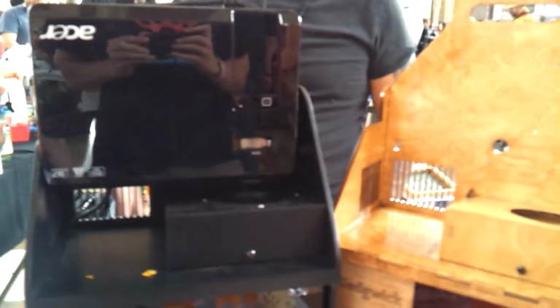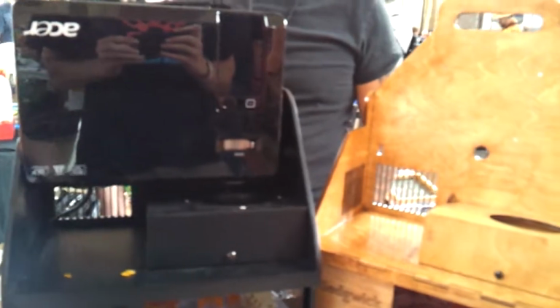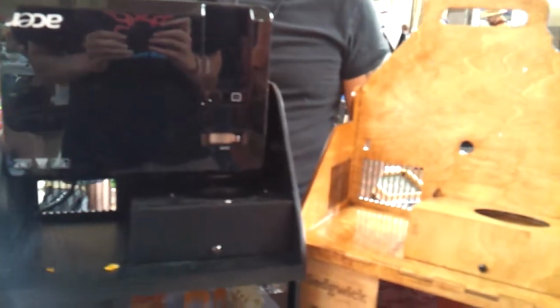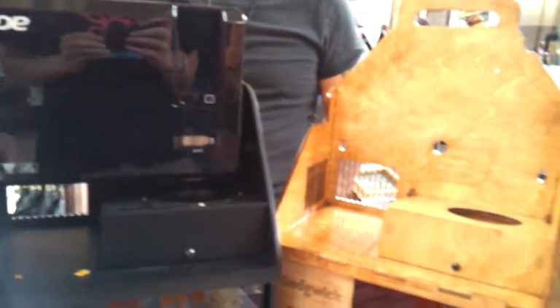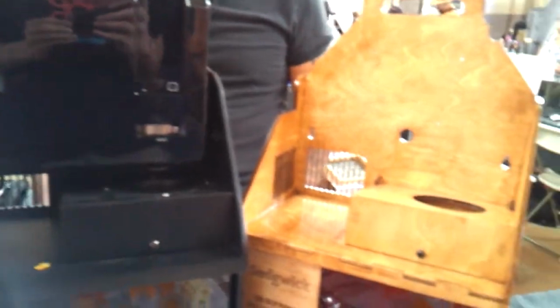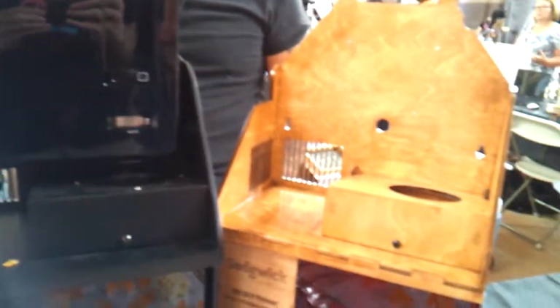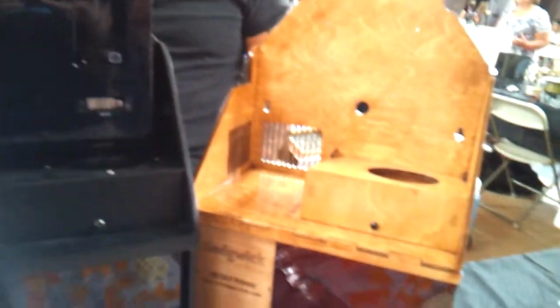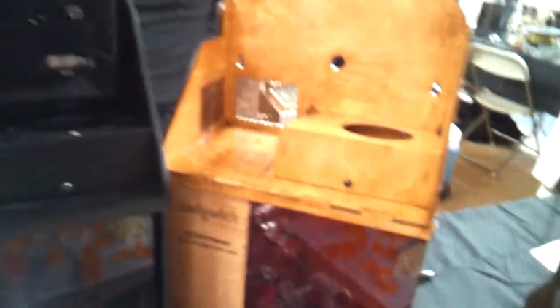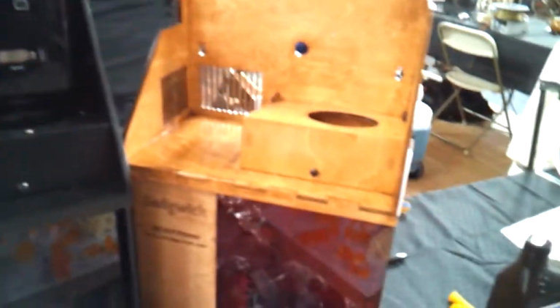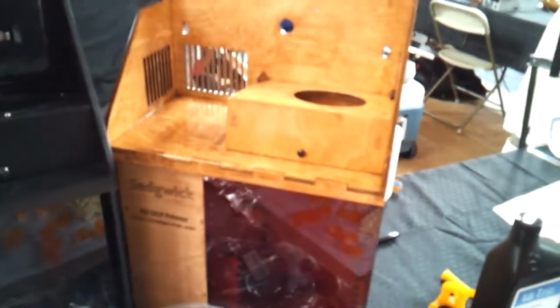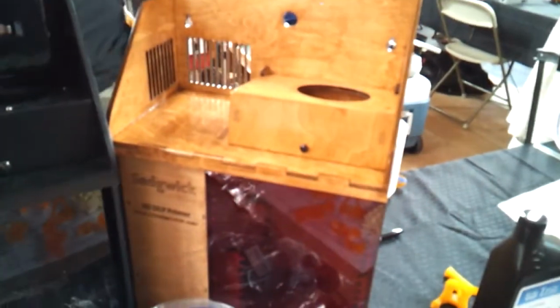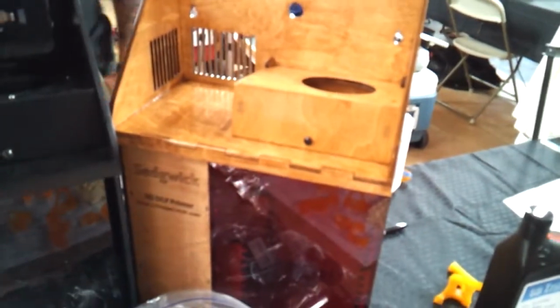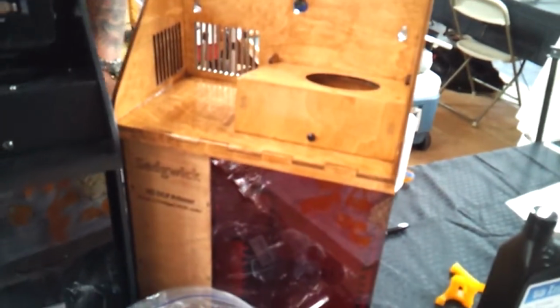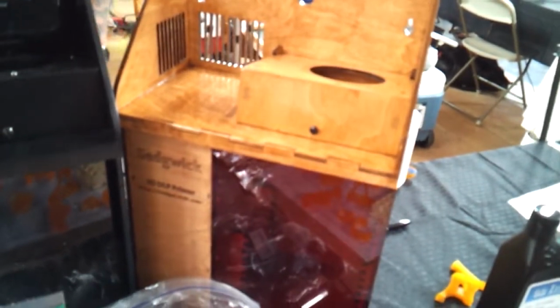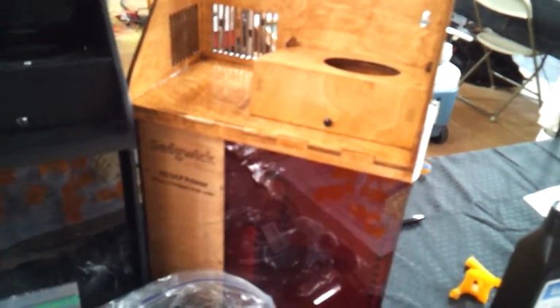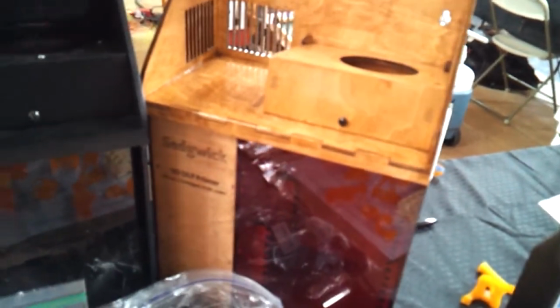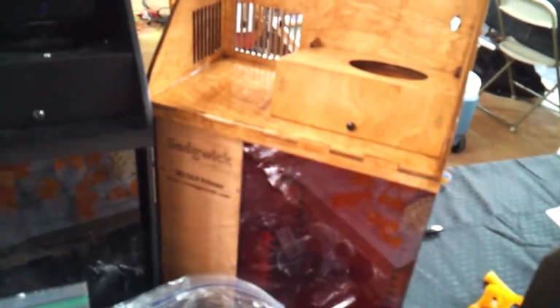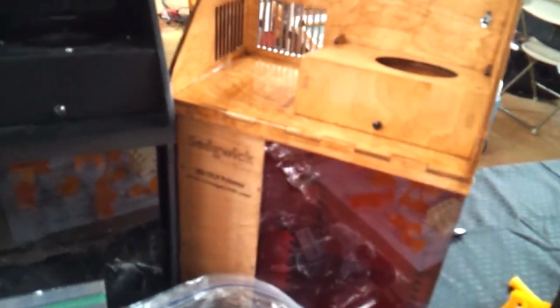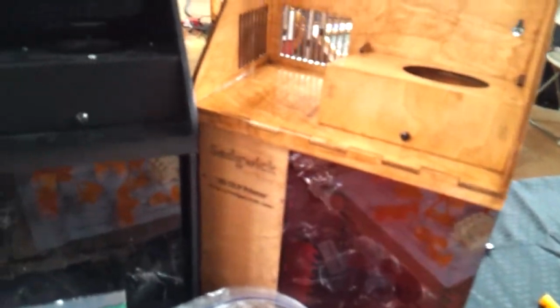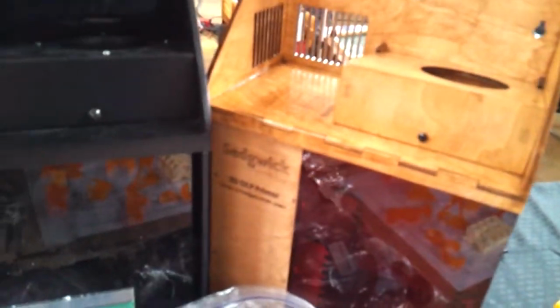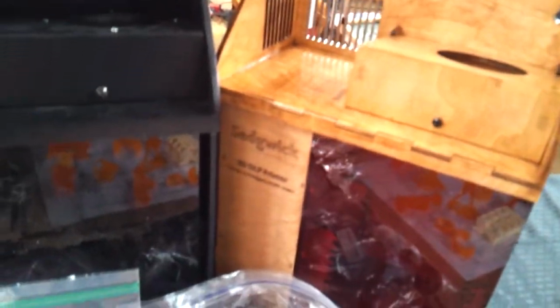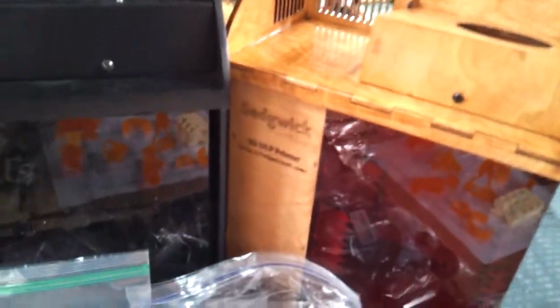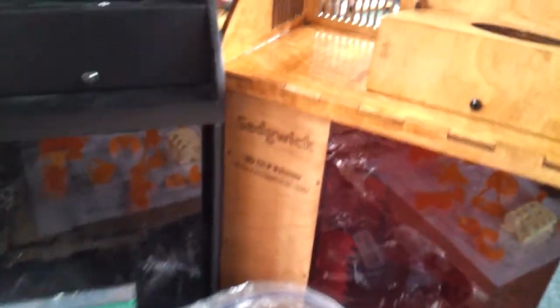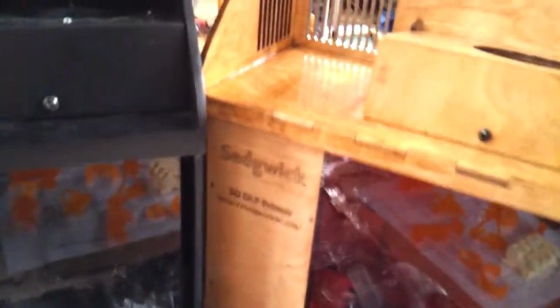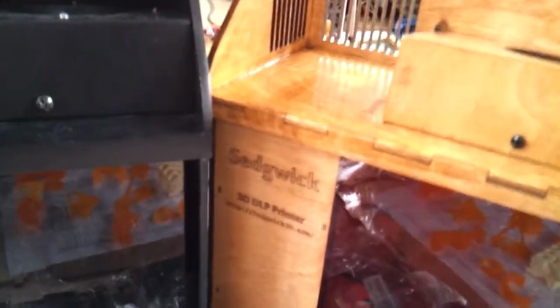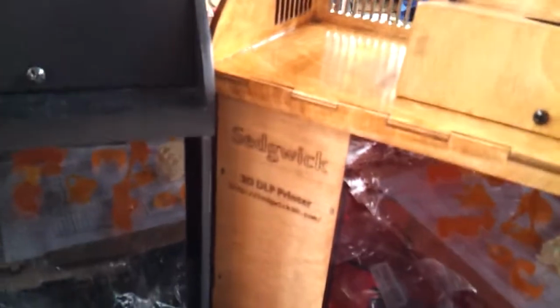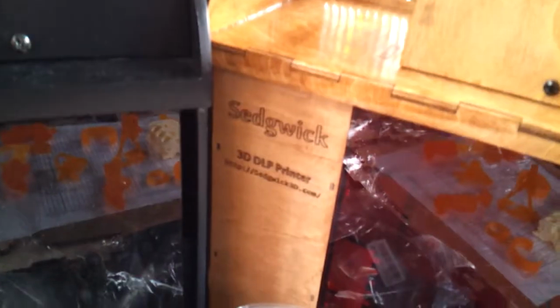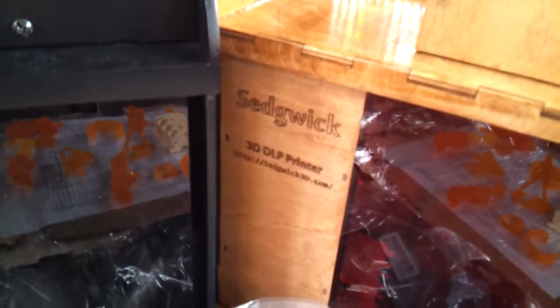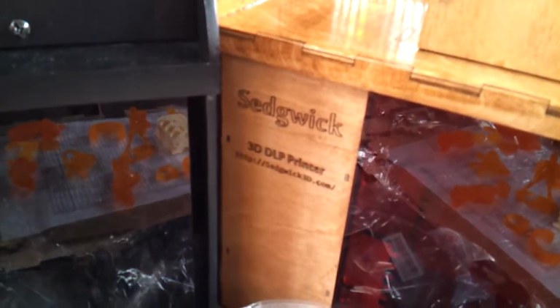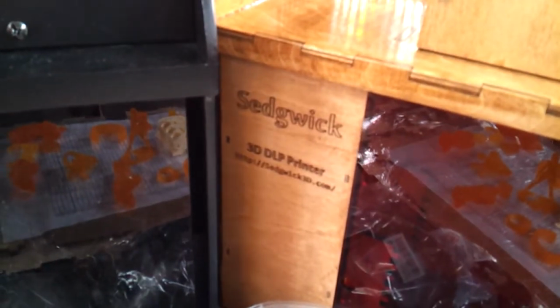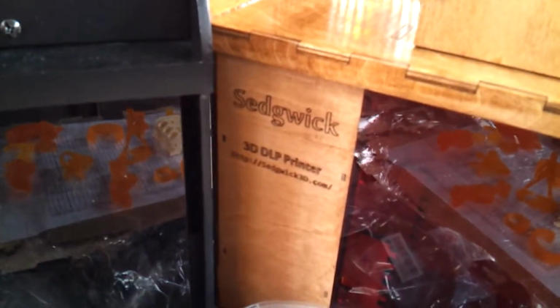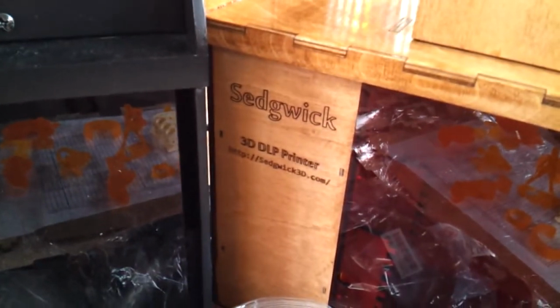So I started with the projector — got the highest resolution, lowest cost projector I could find. It literally built.